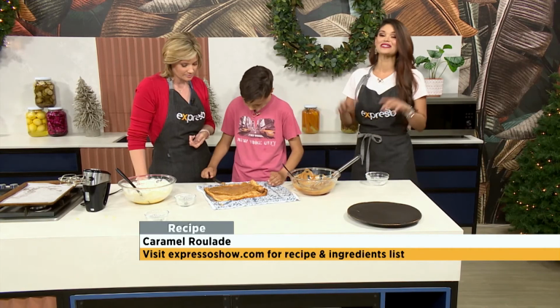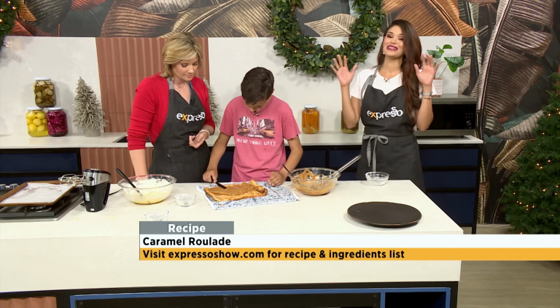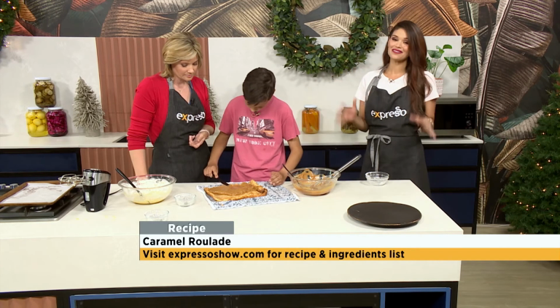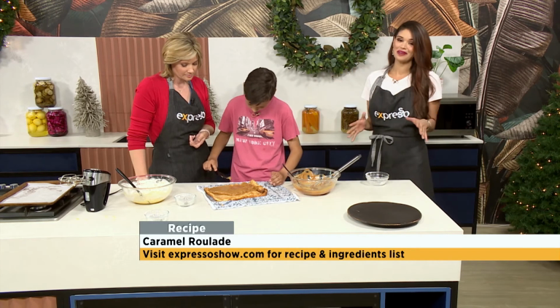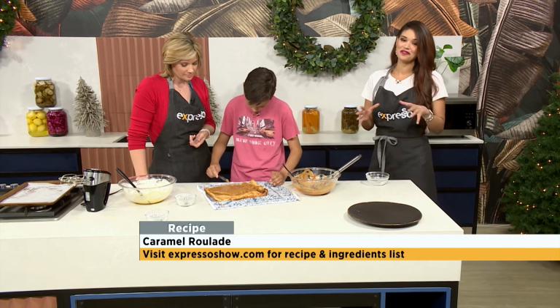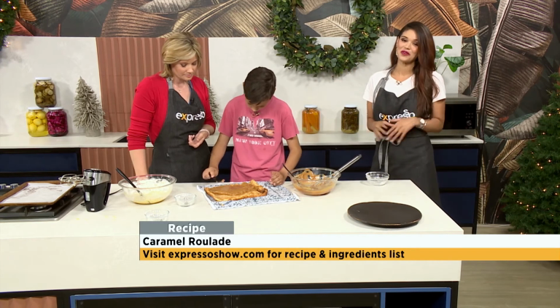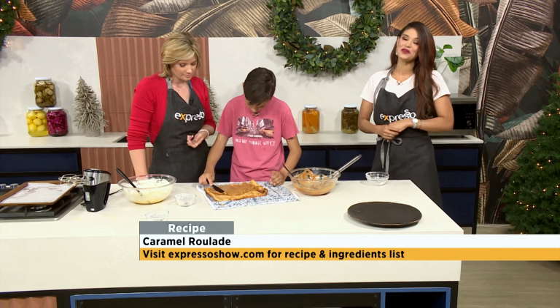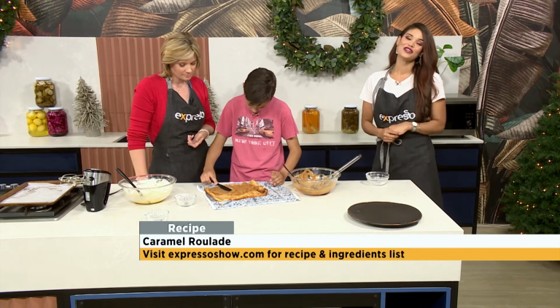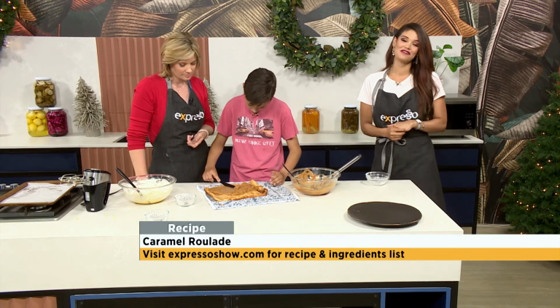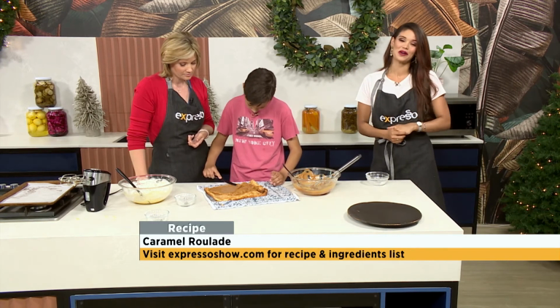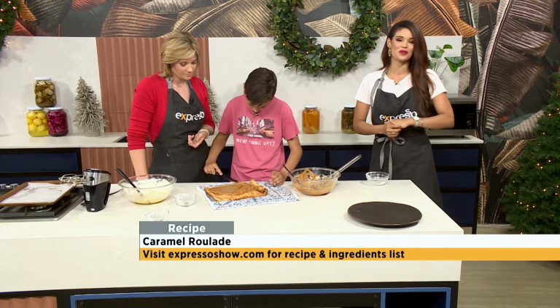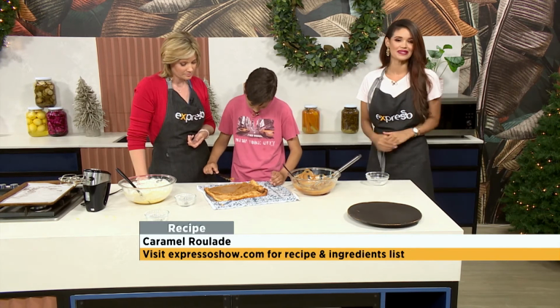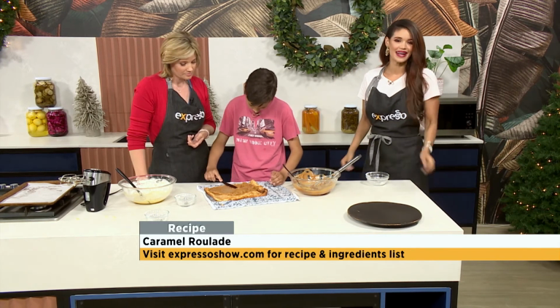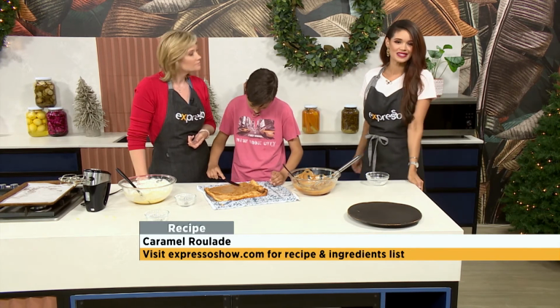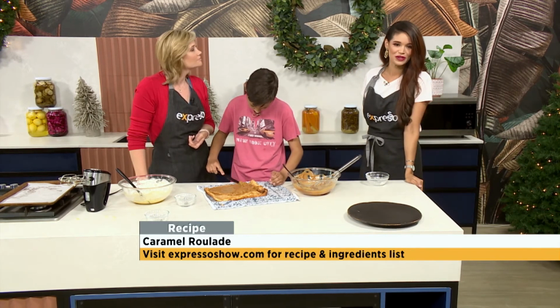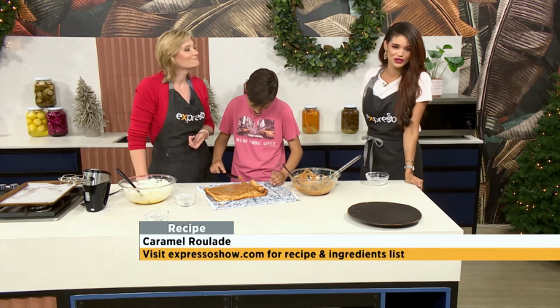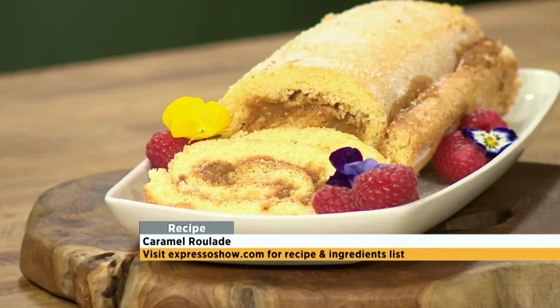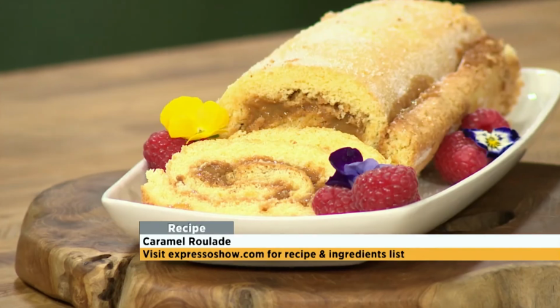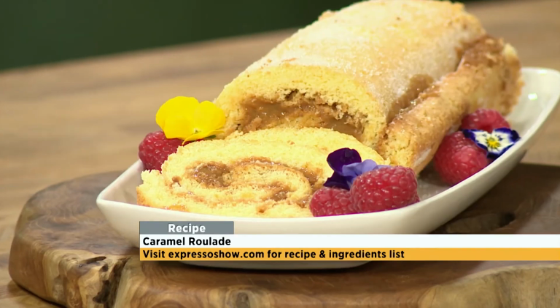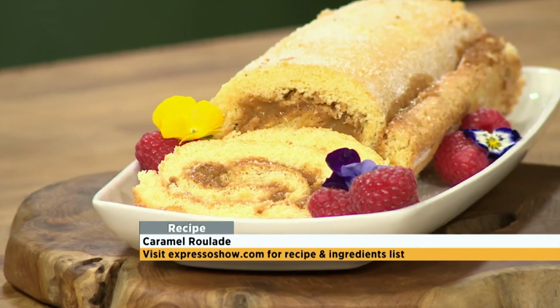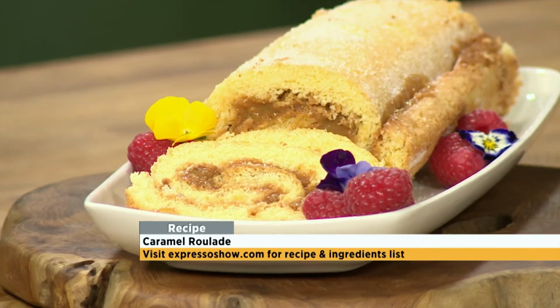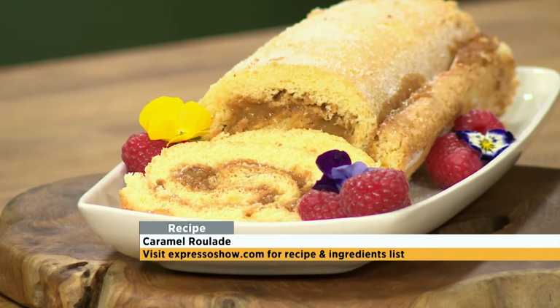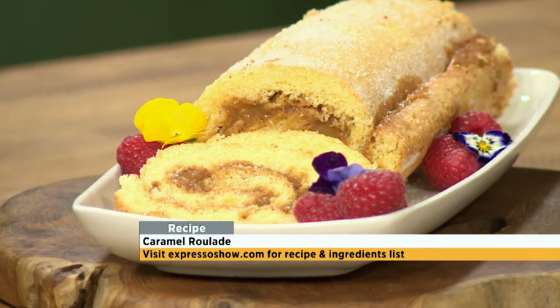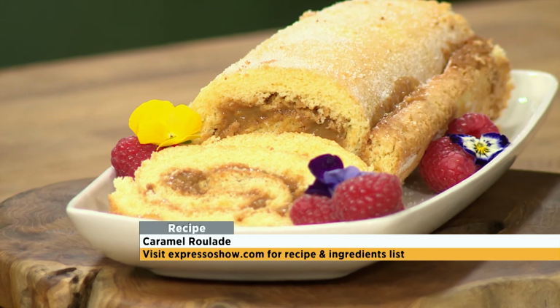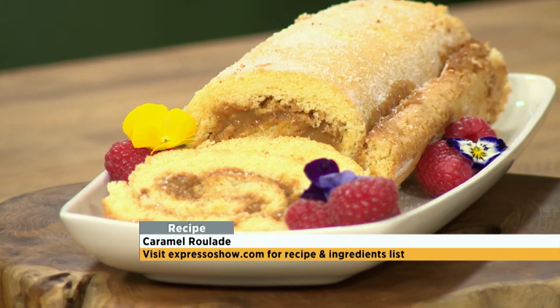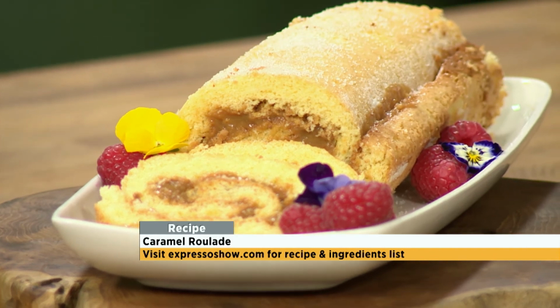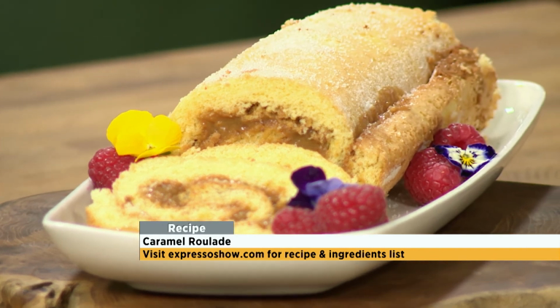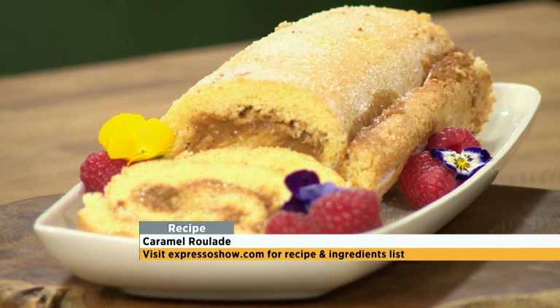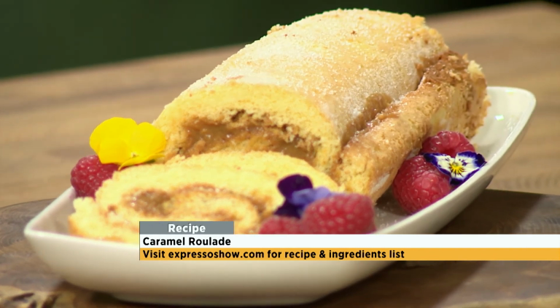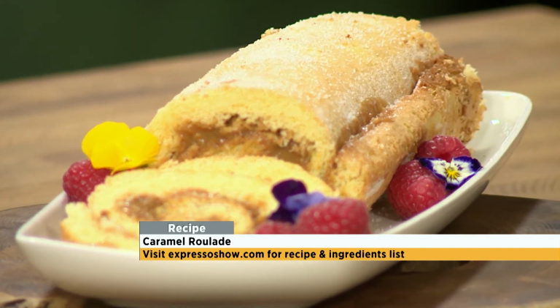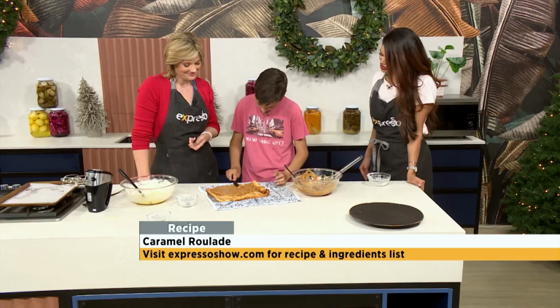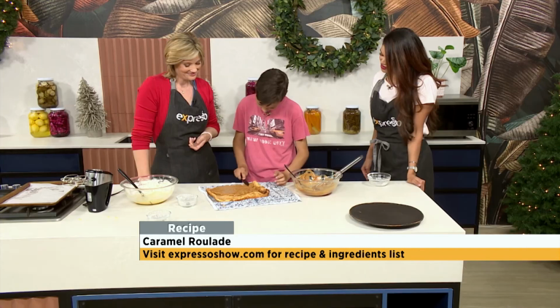The recipe is available for you — you can find it on our website at expressoshow.com. Simon, you're doing an excellent job!